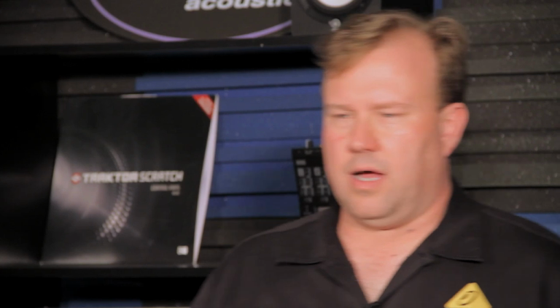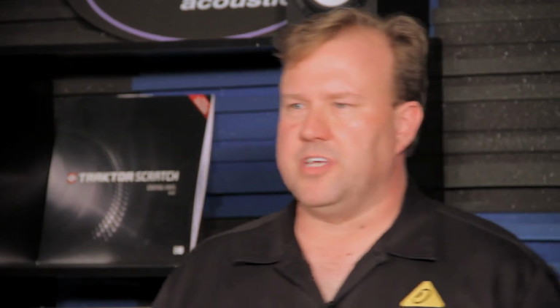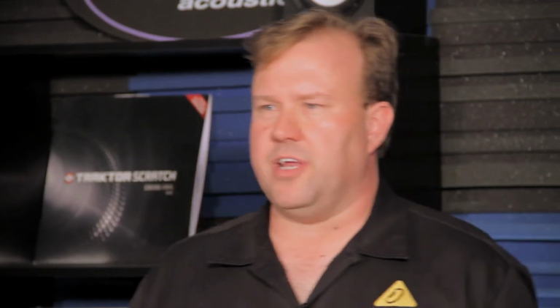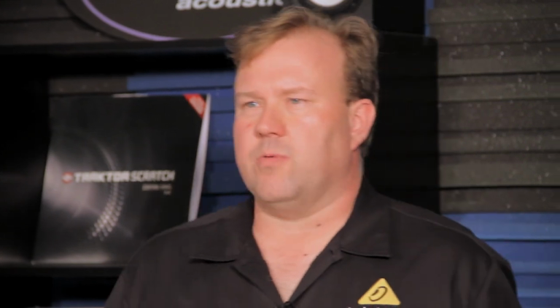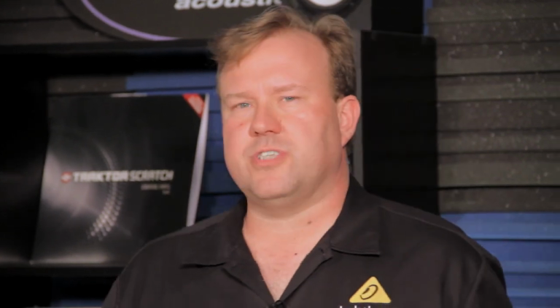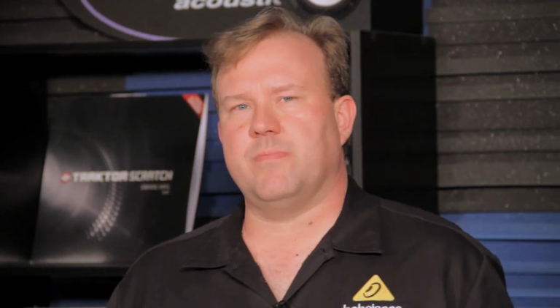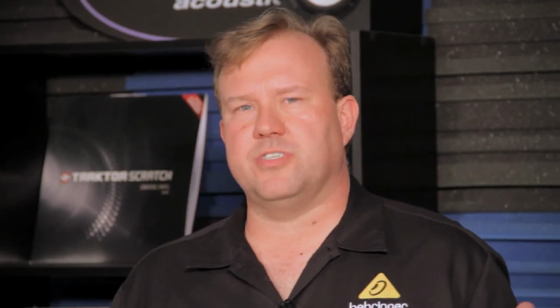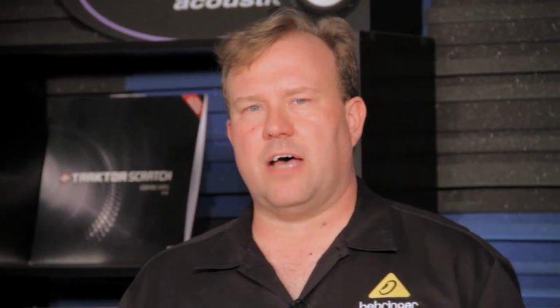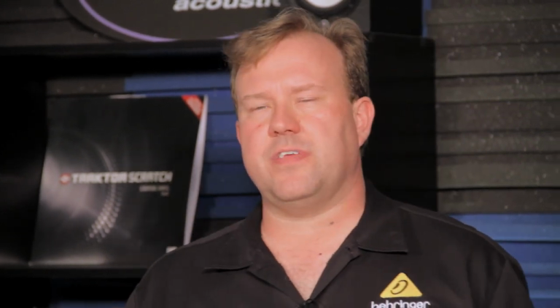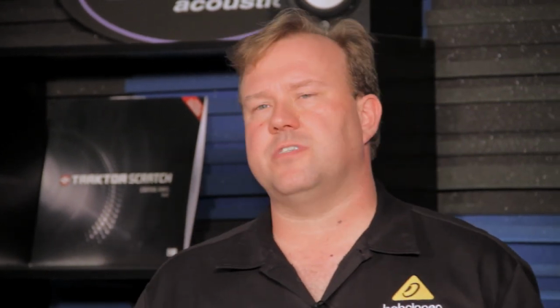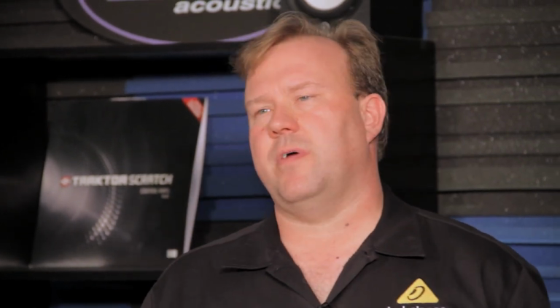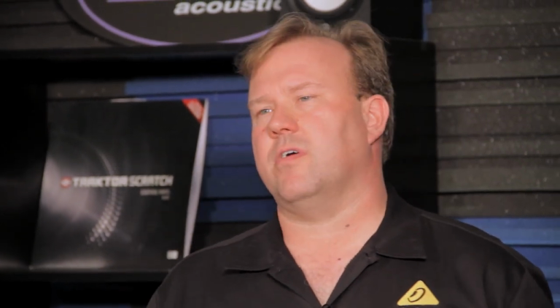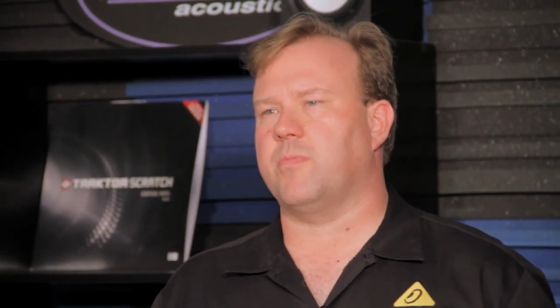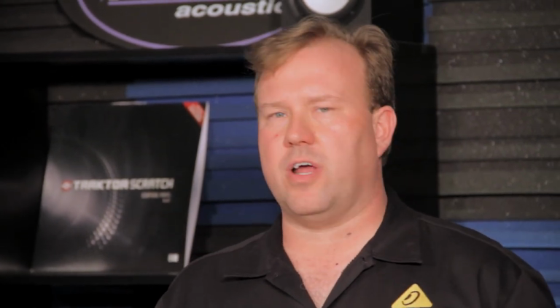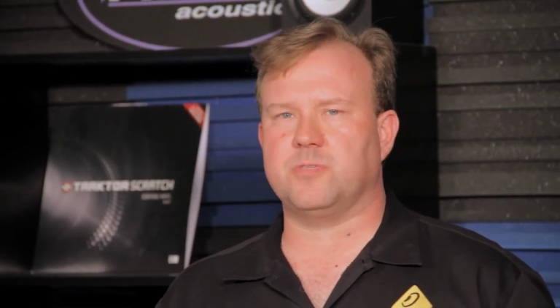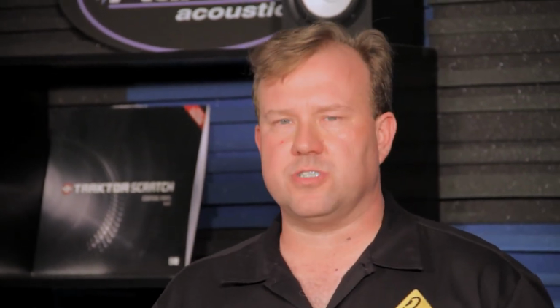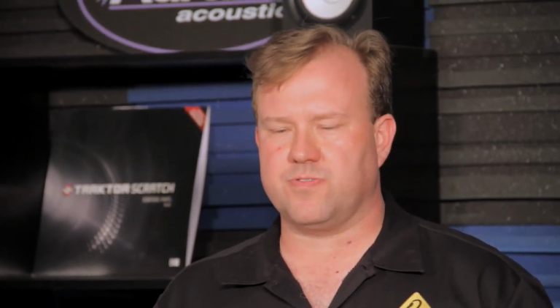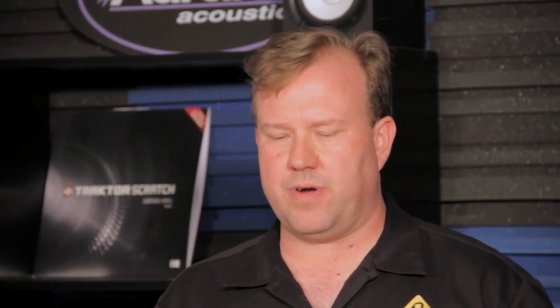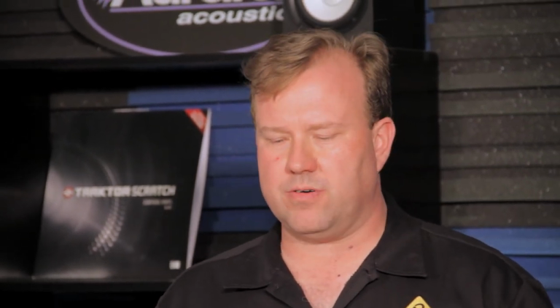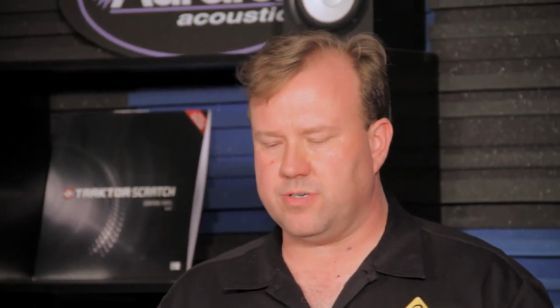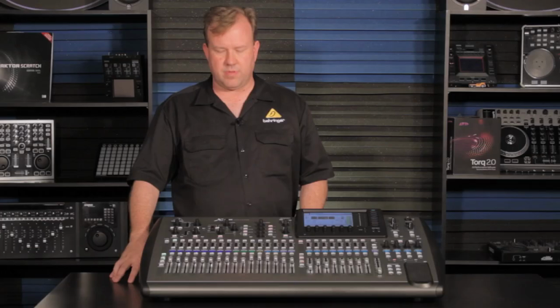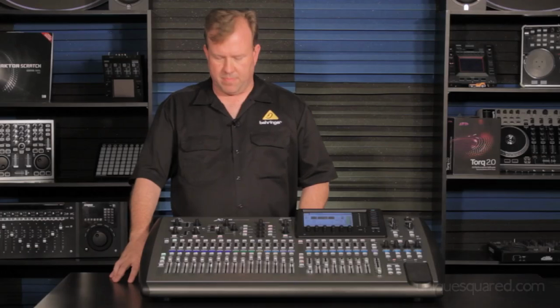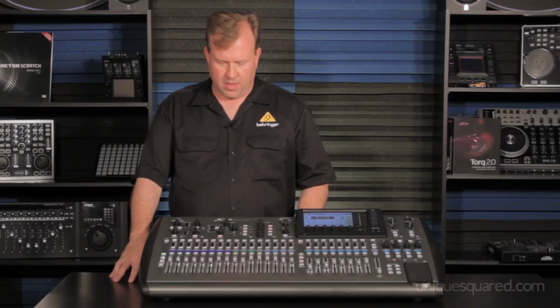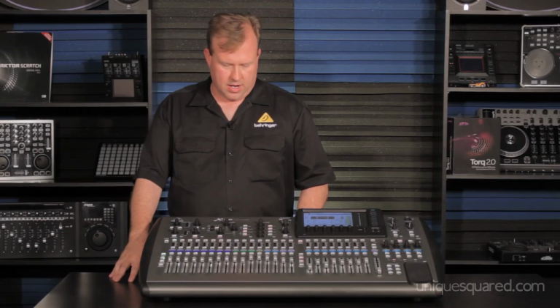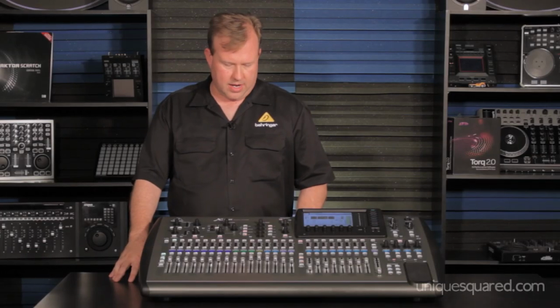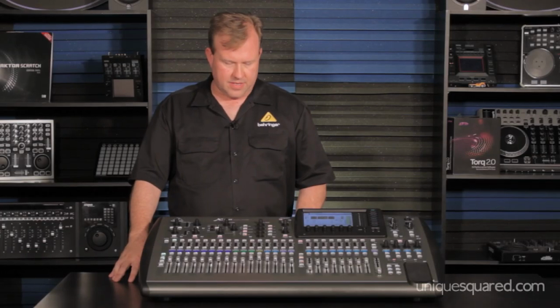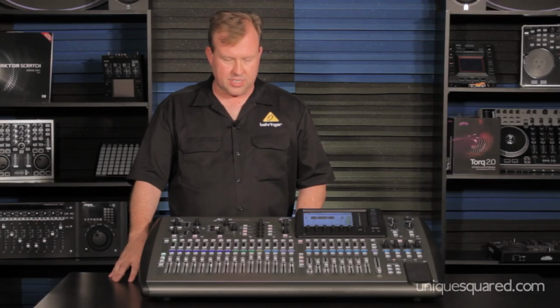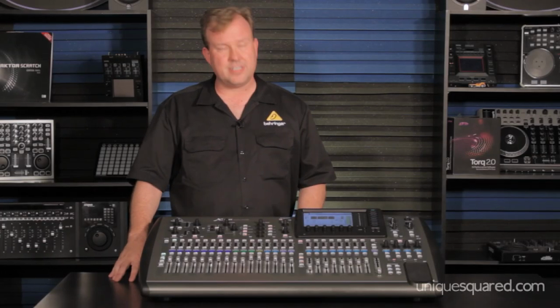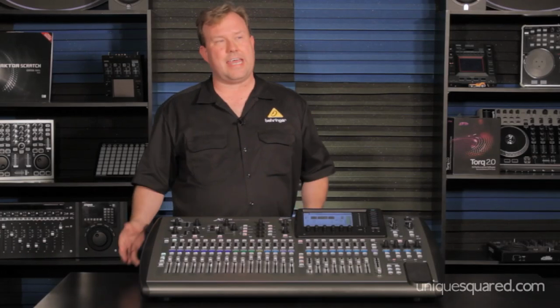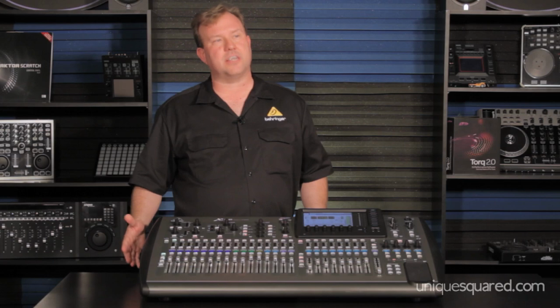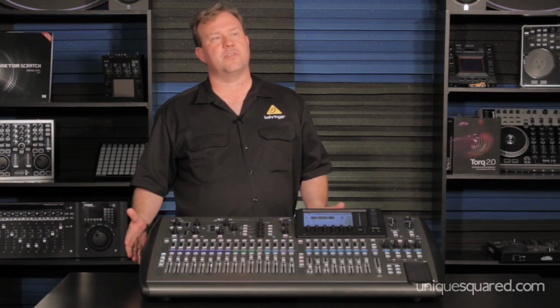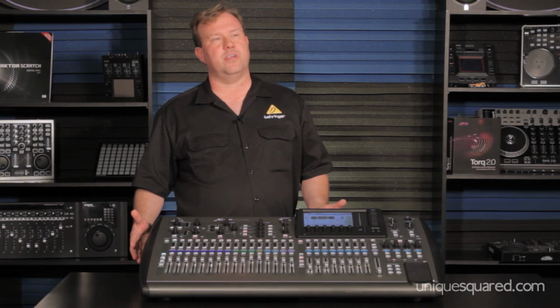I'm Denny Edwards. I am the Southeast America product specialist for Behringer. This is the X32.